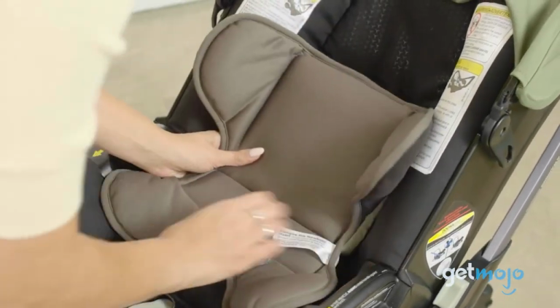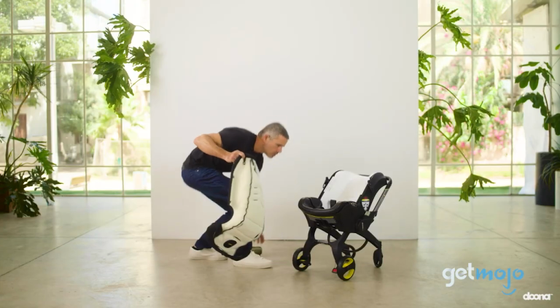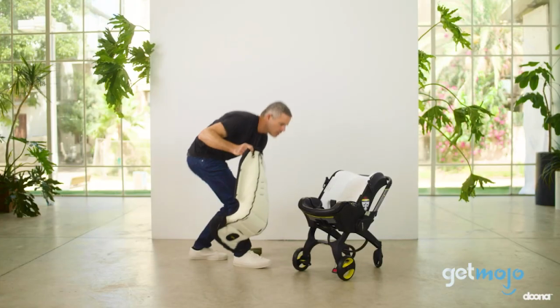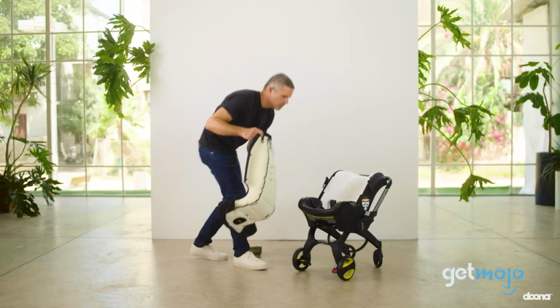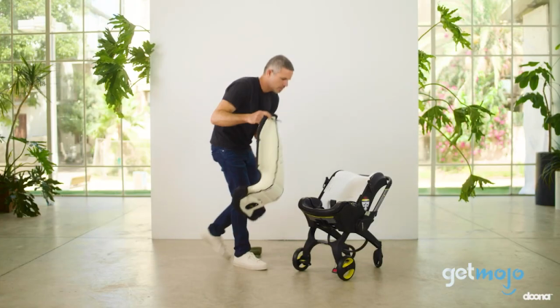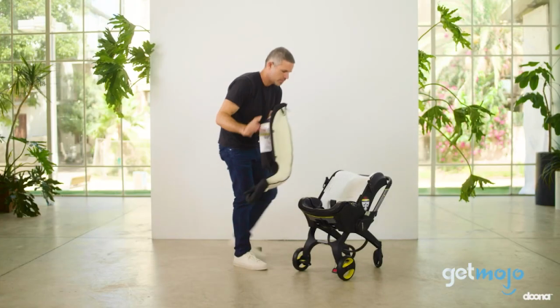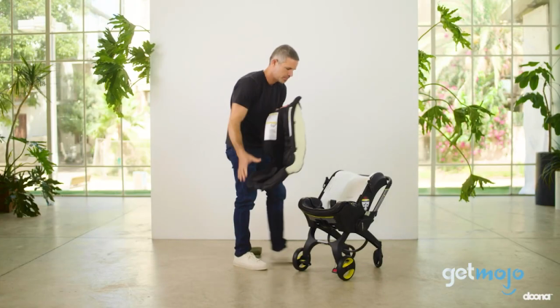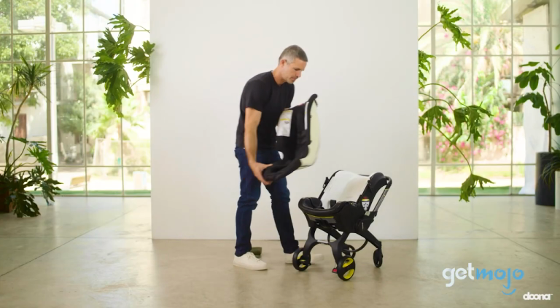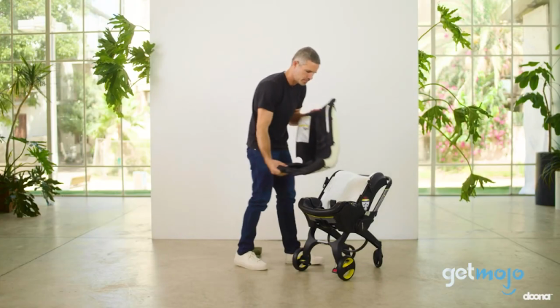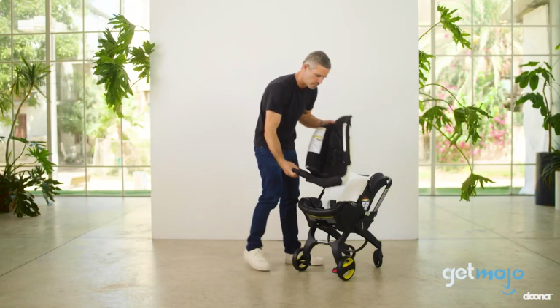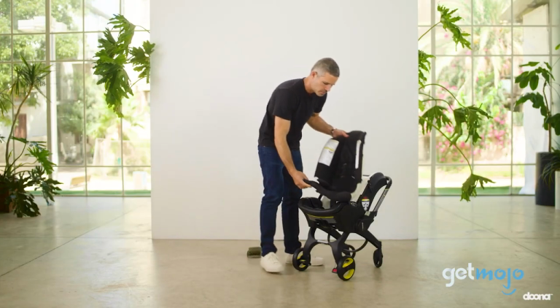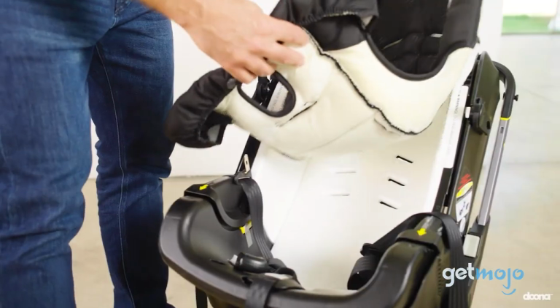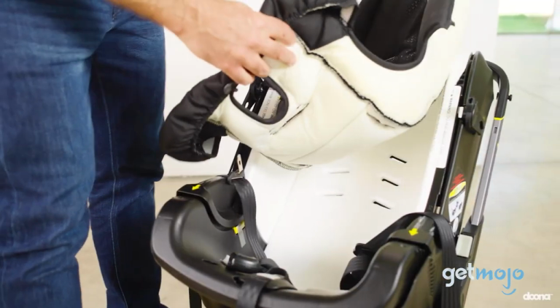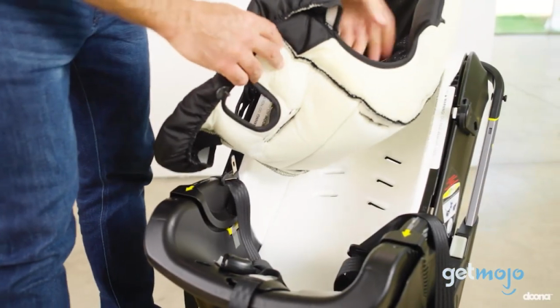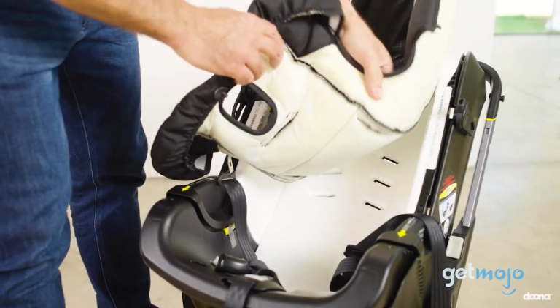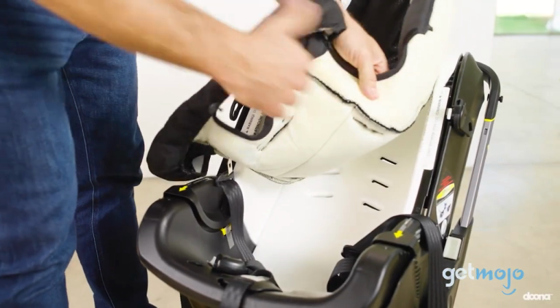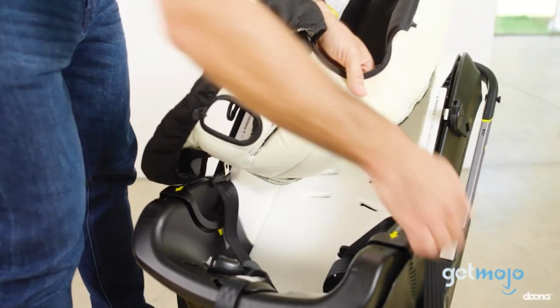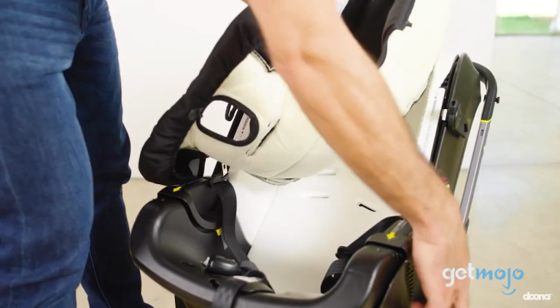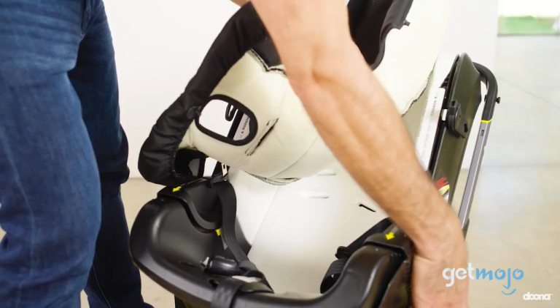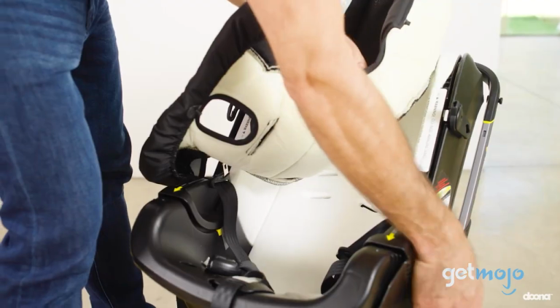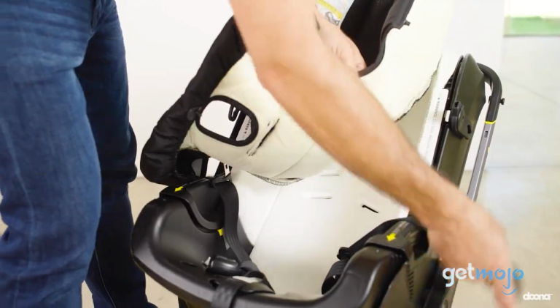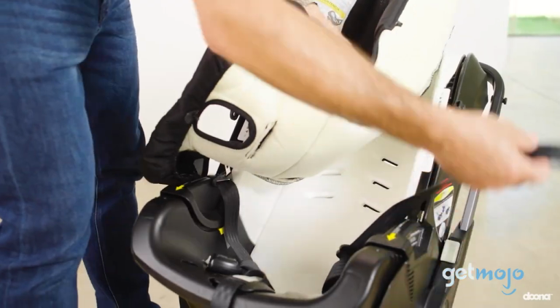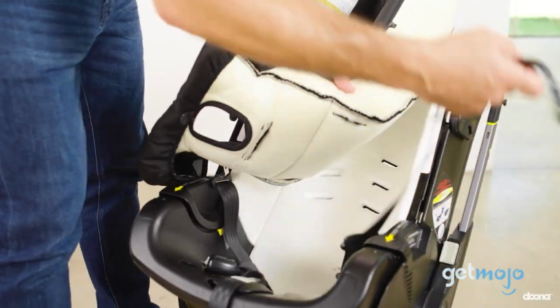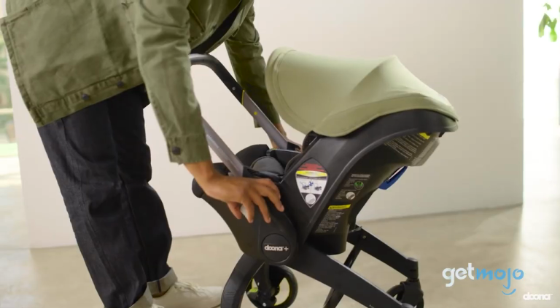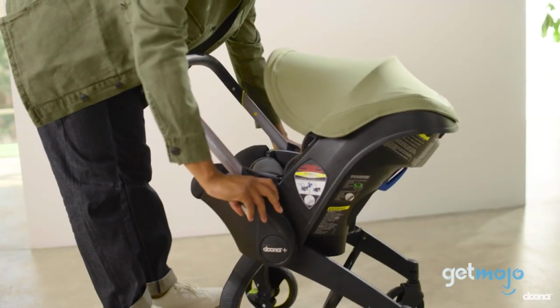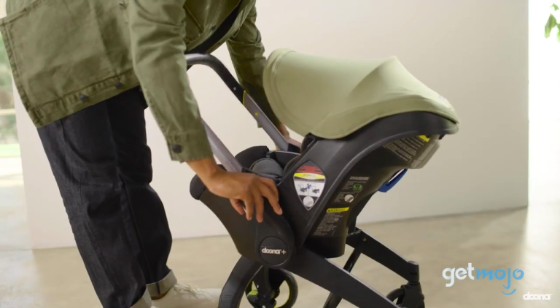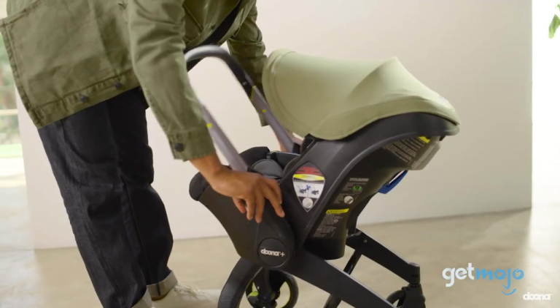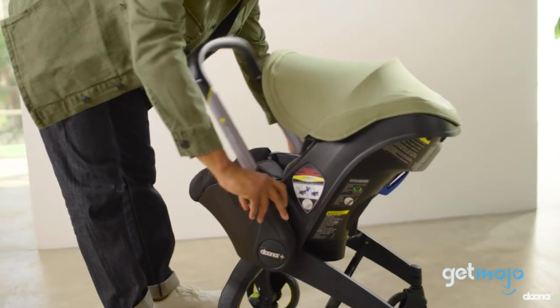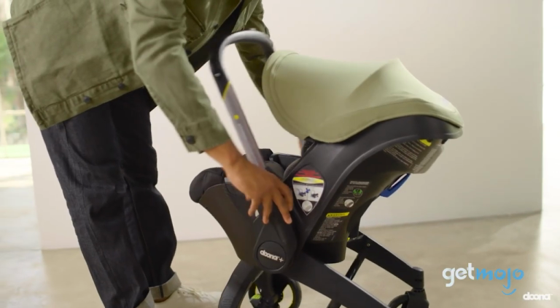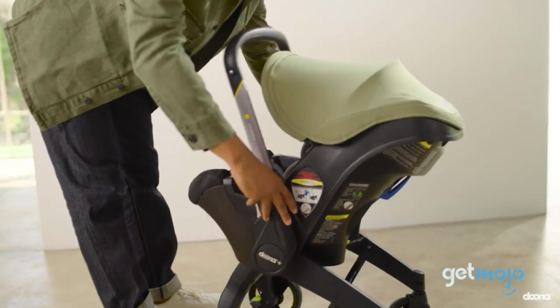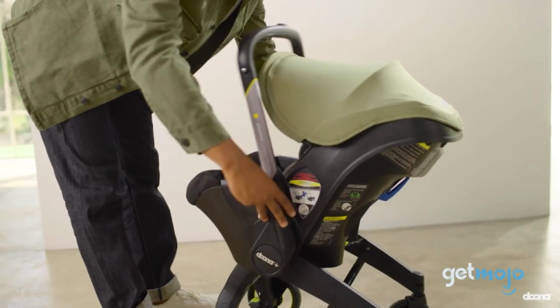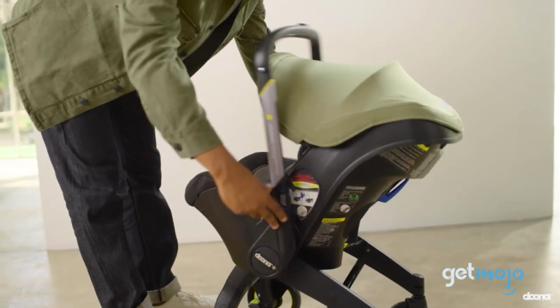So are you thinking about getting the Duna car seat and stroller? If so, which color are you going to go for?